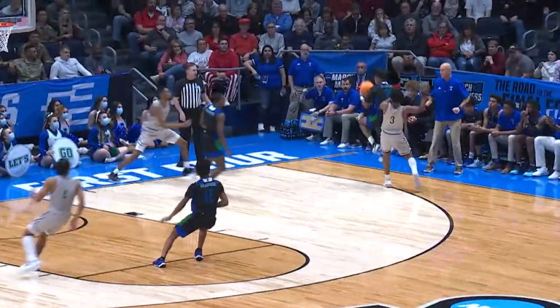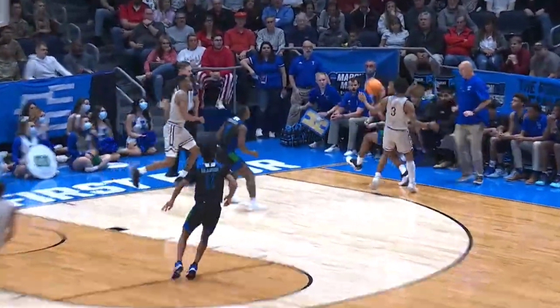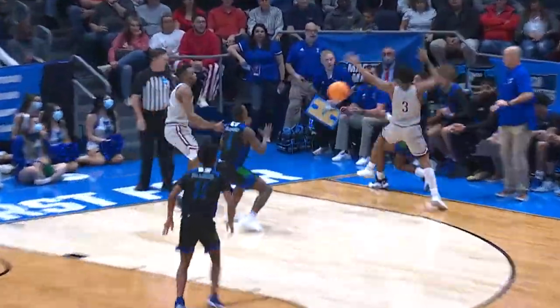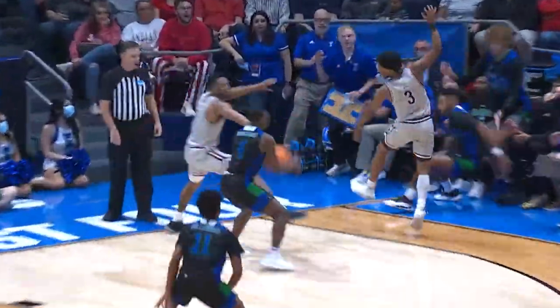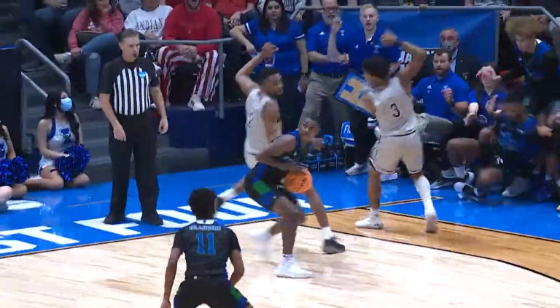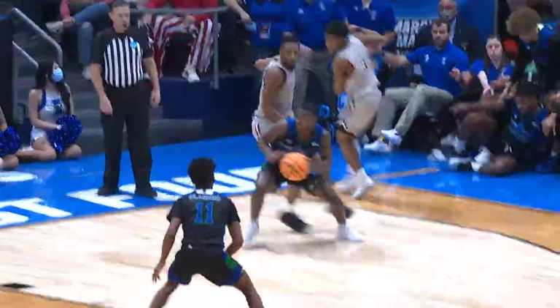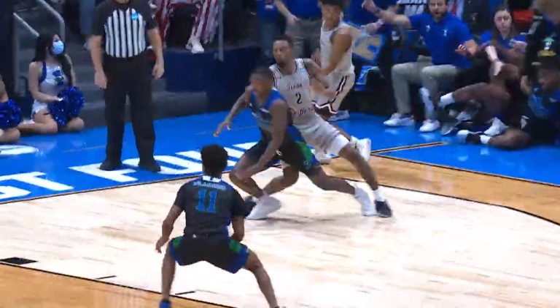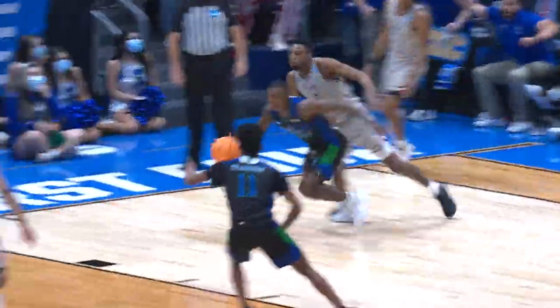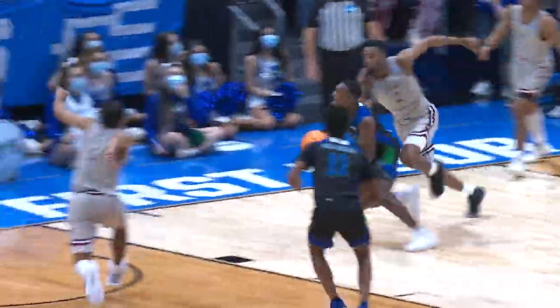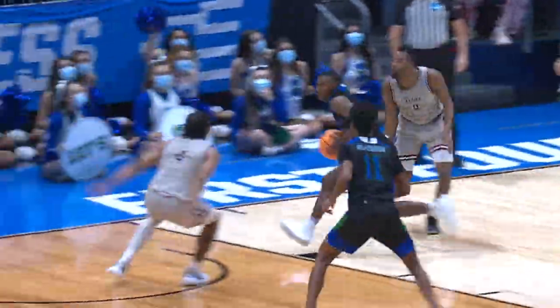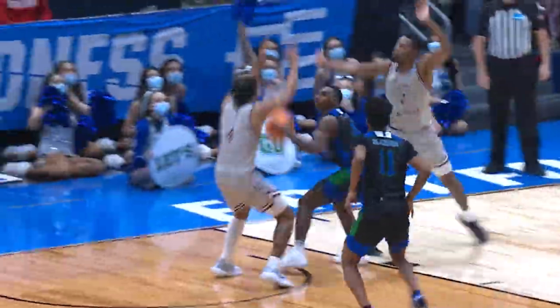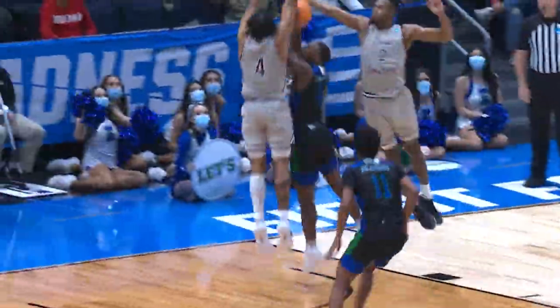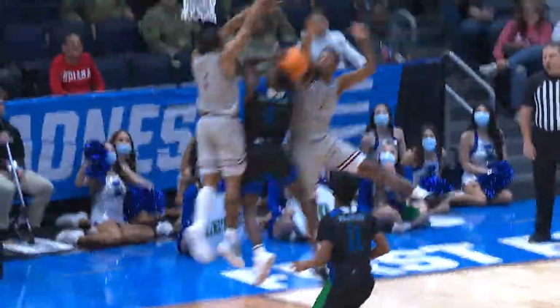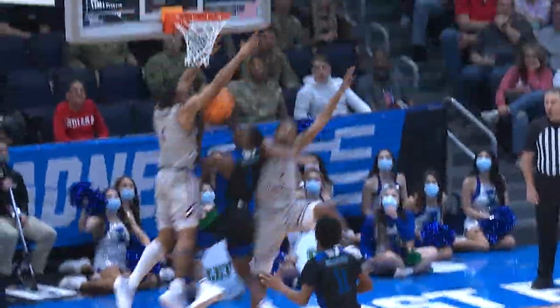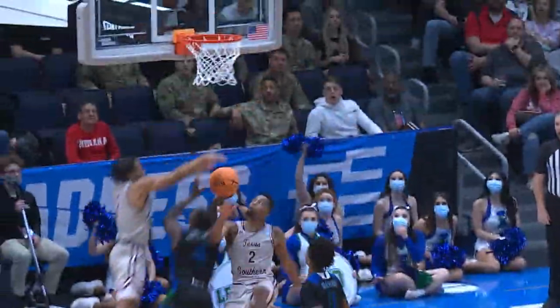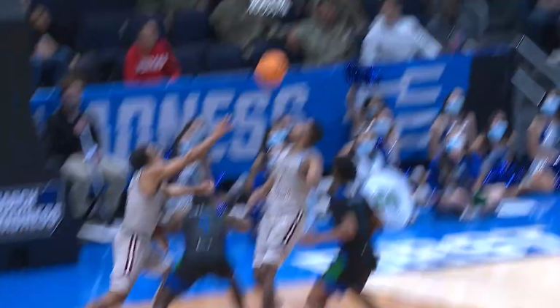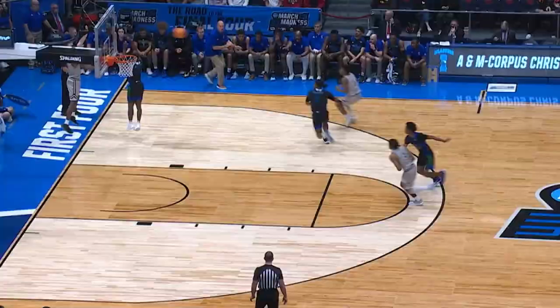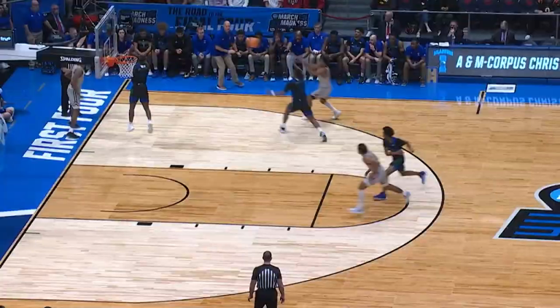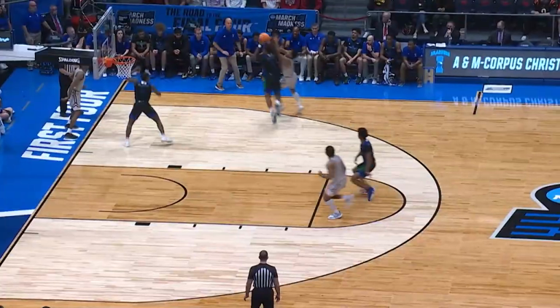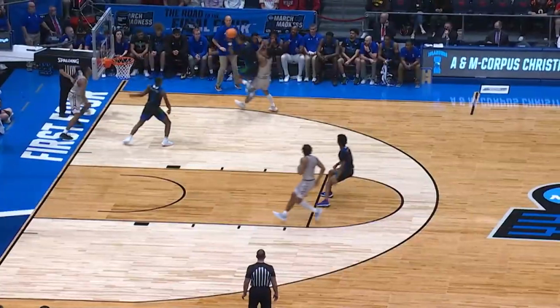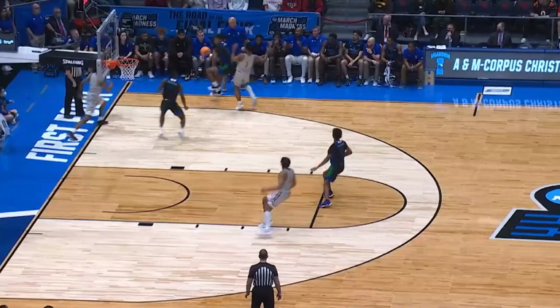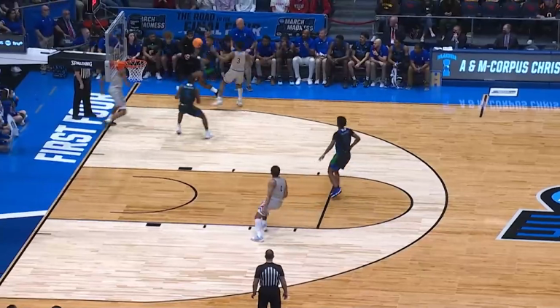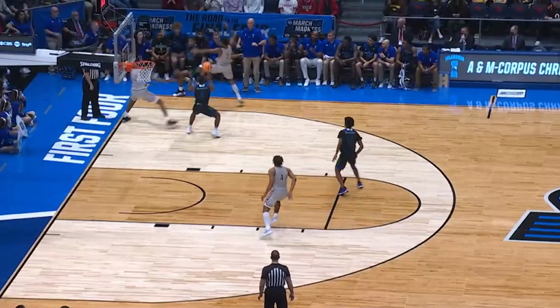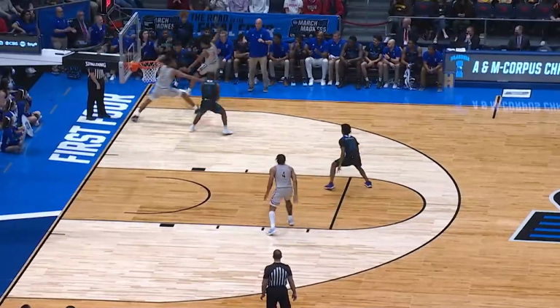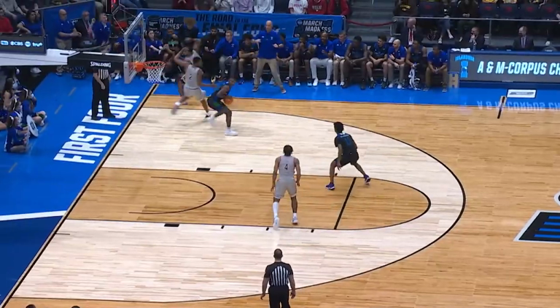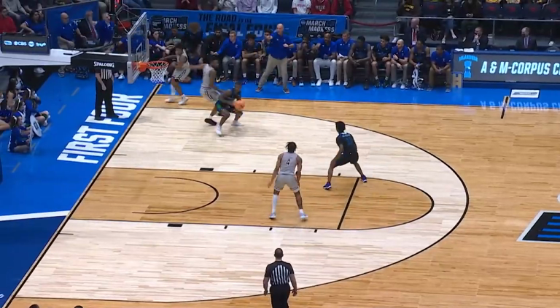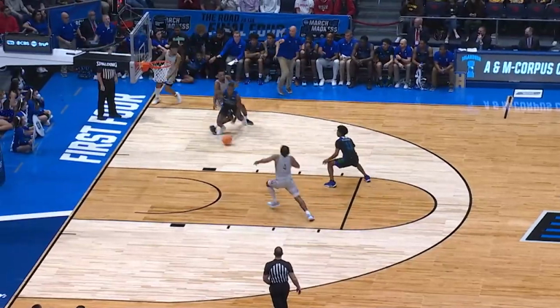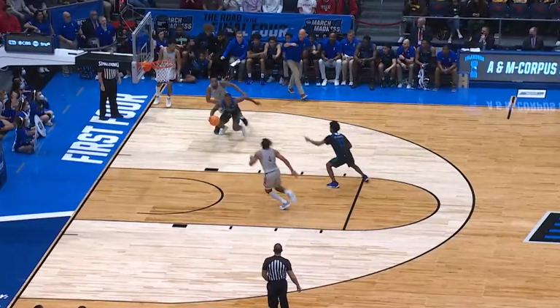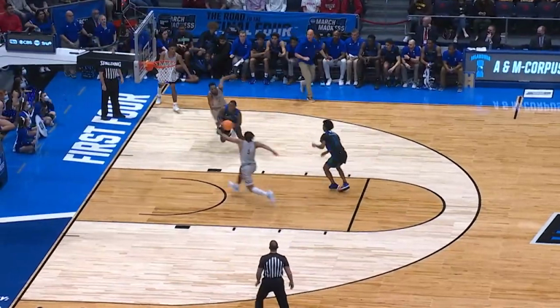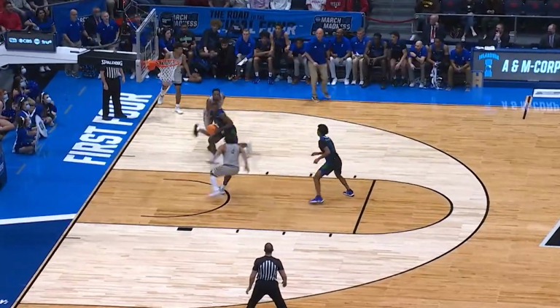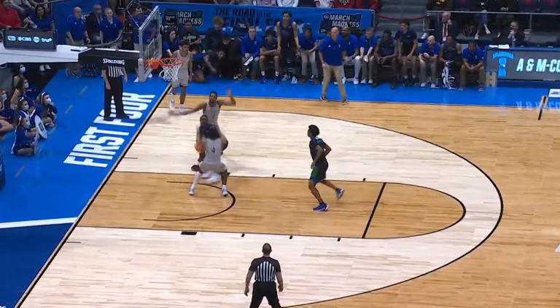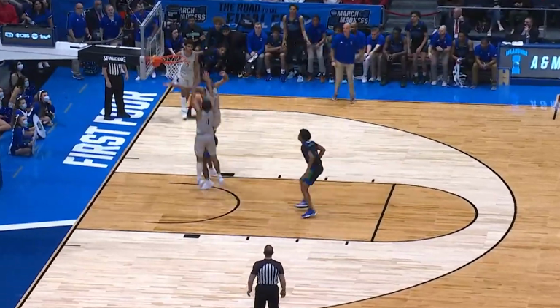Texas Southern on the inbound, and it's Michela there again for the Islanders to force the turnover and draw the foul.